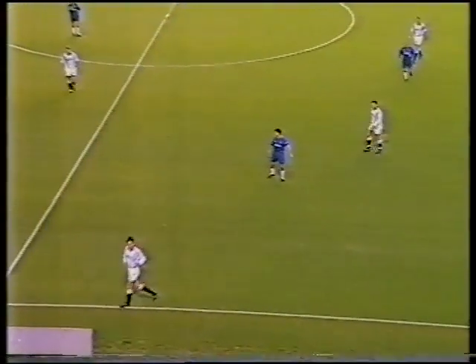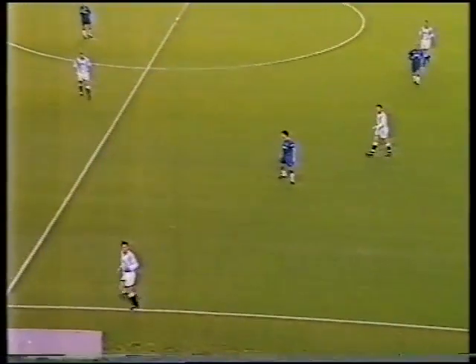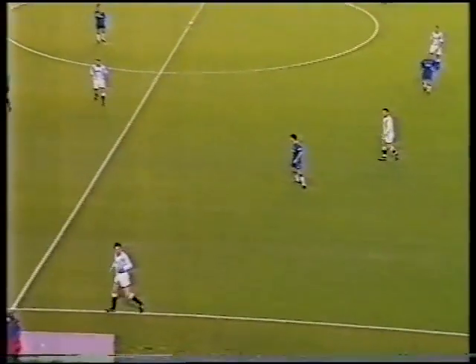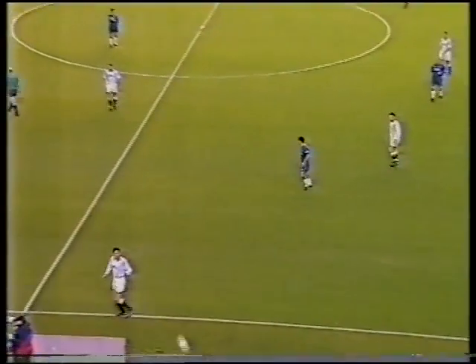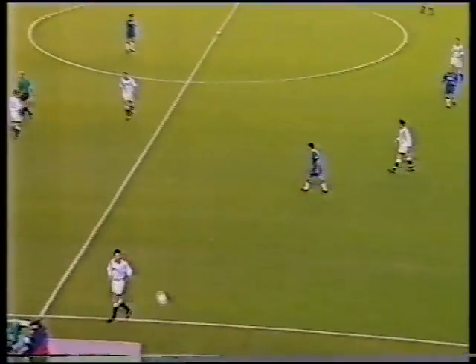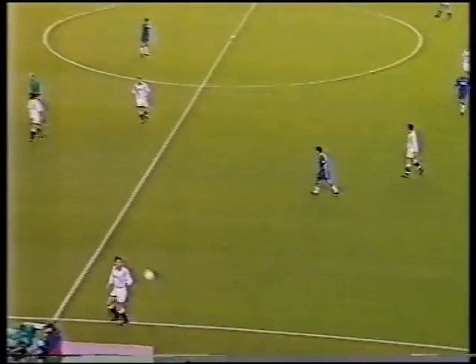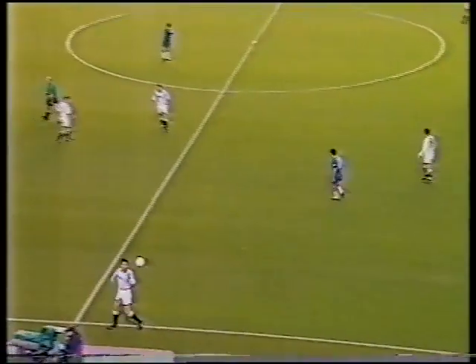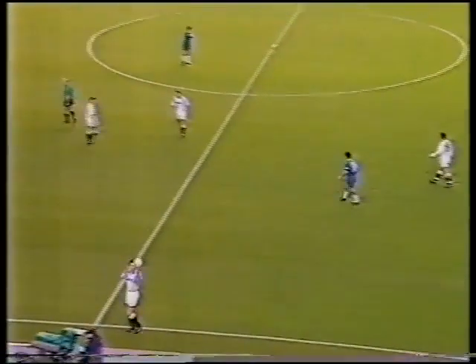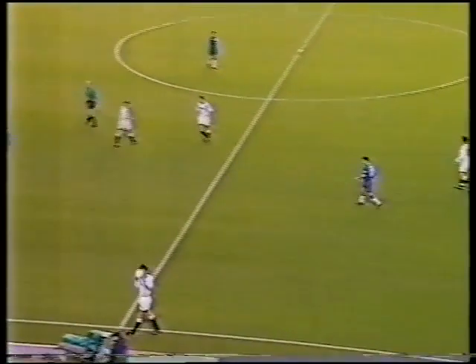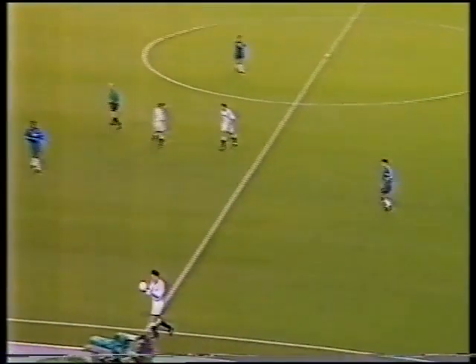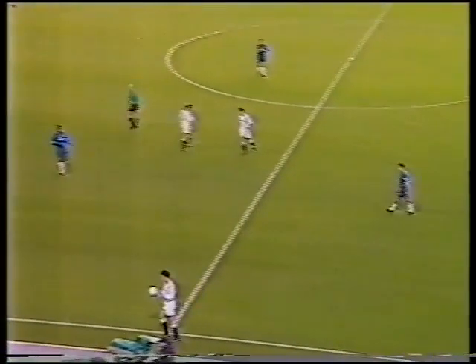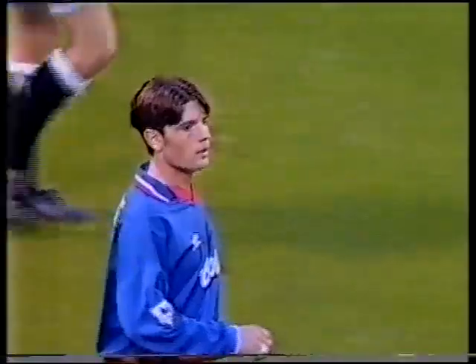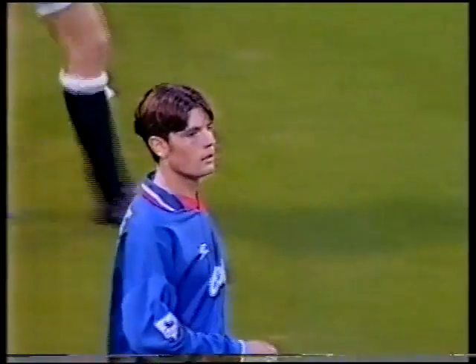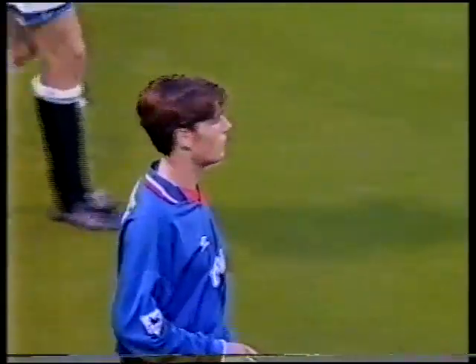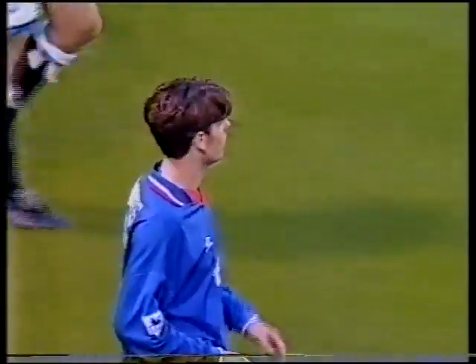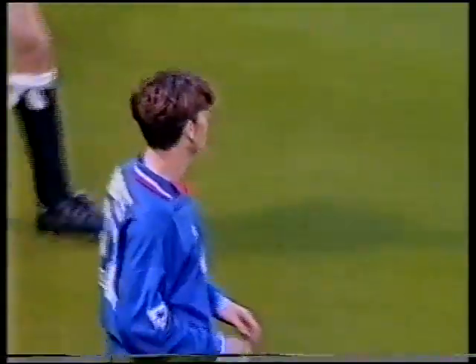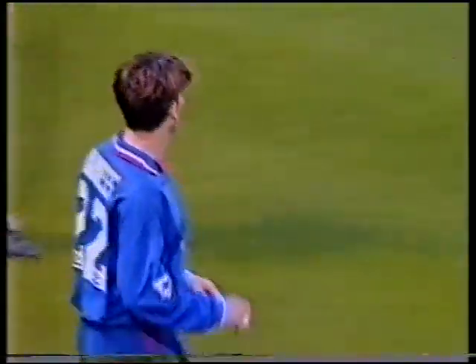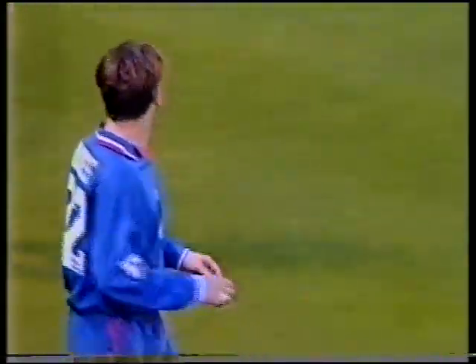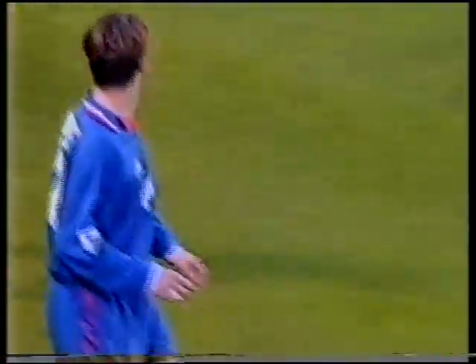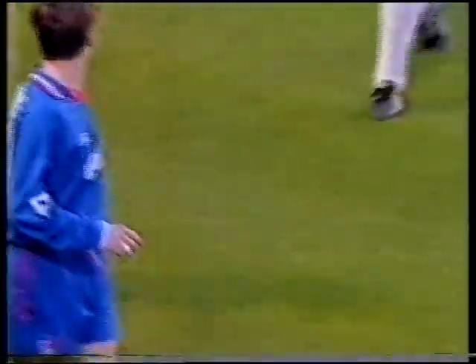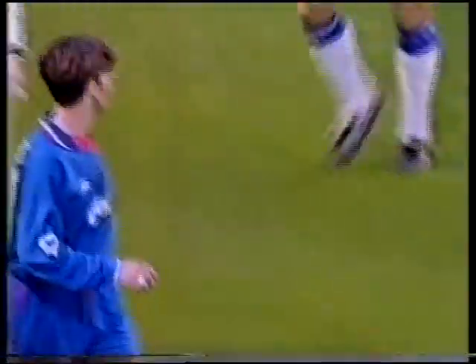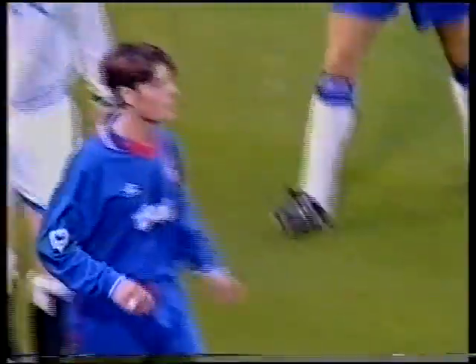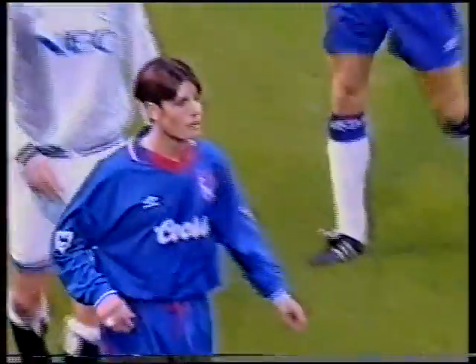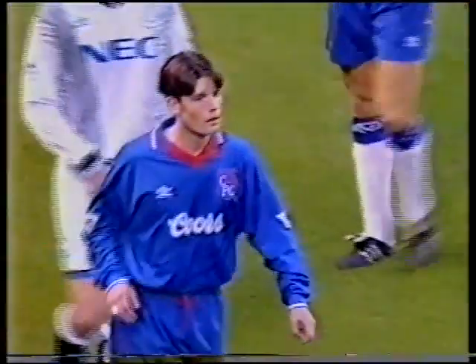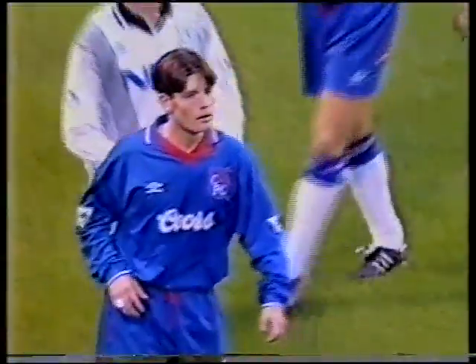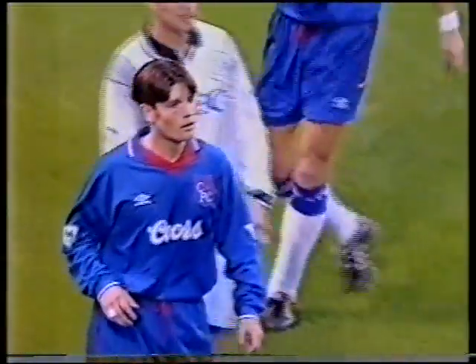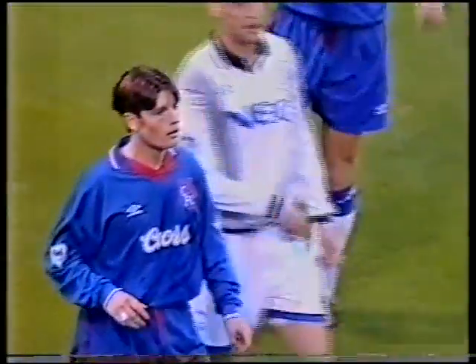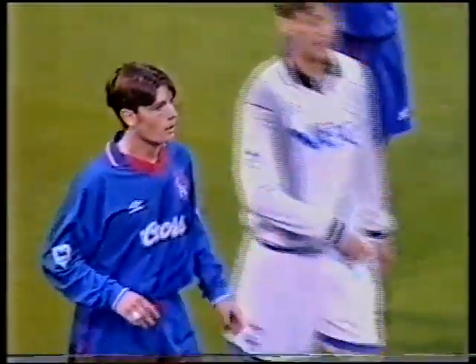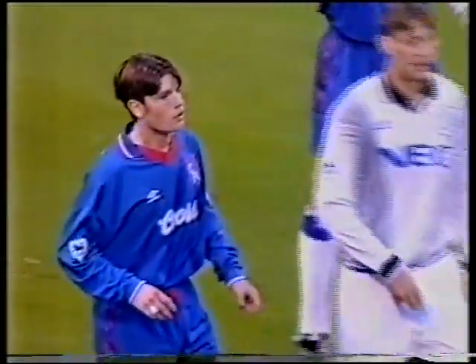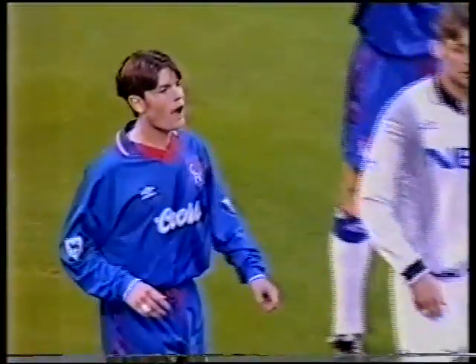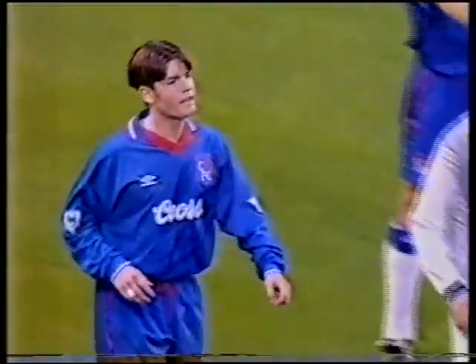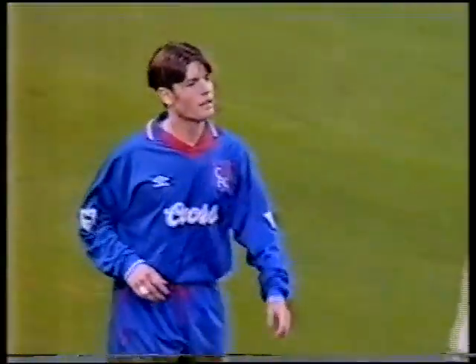Barness is more naturally left-sided but he's doing well there because Steve Clarke is injured.